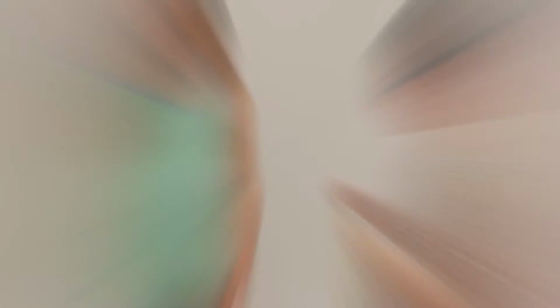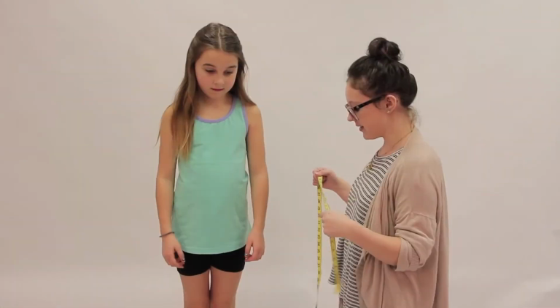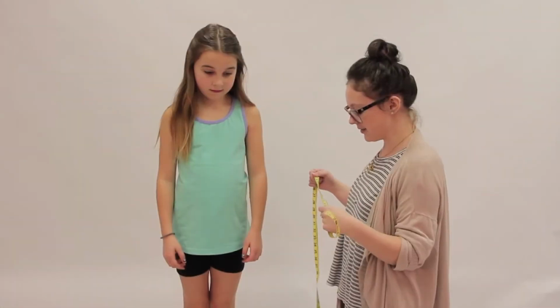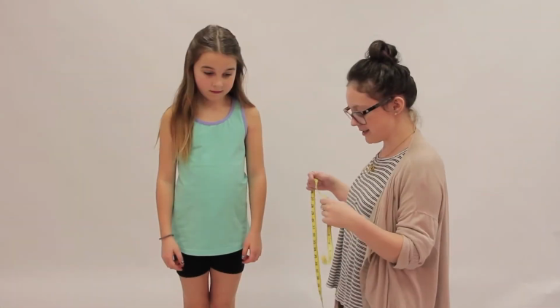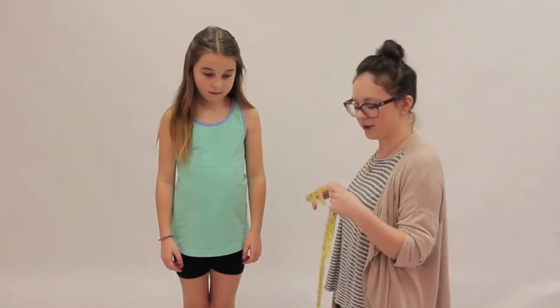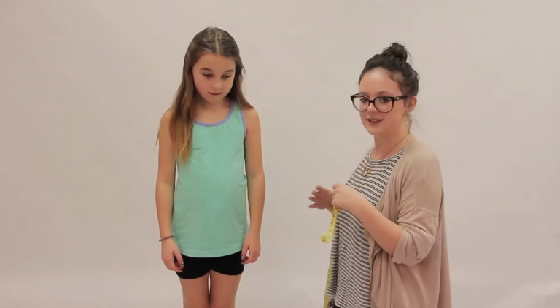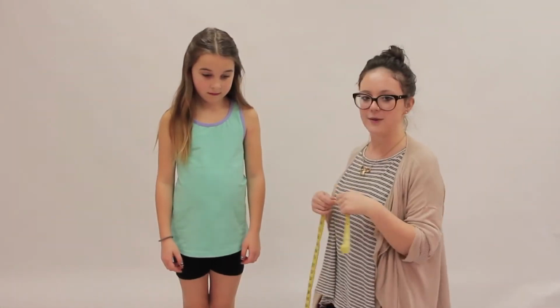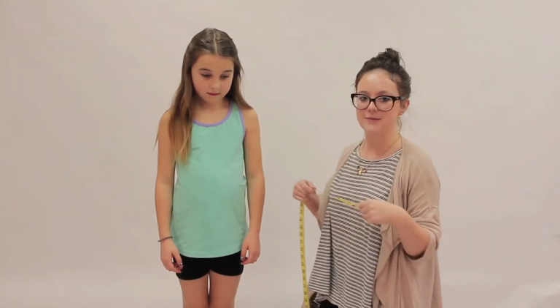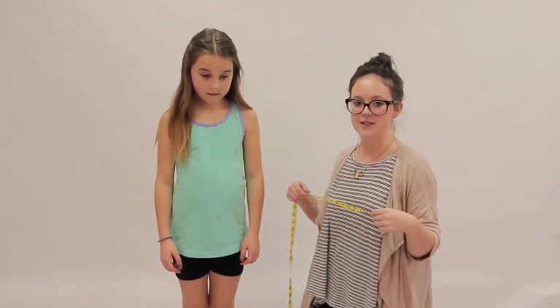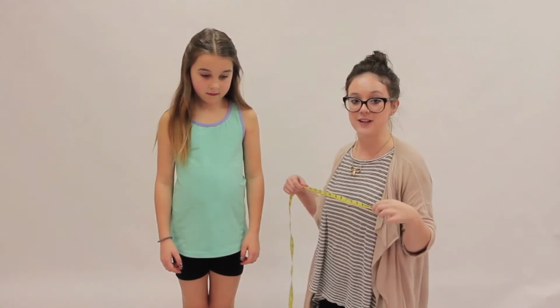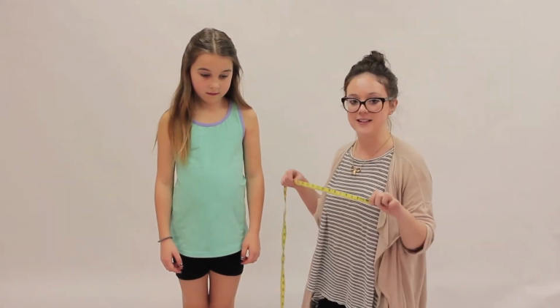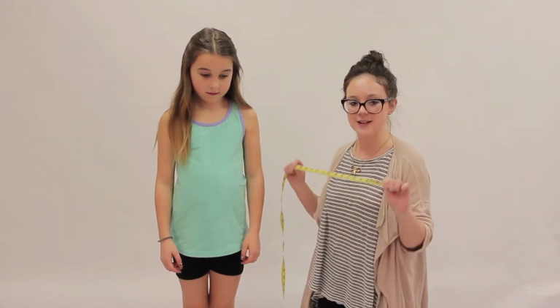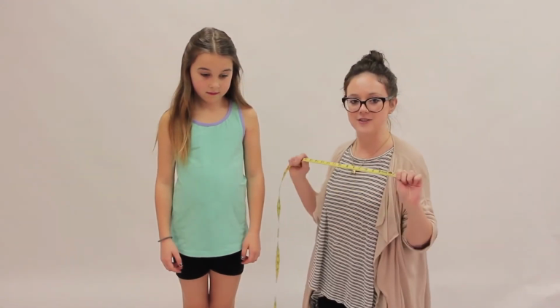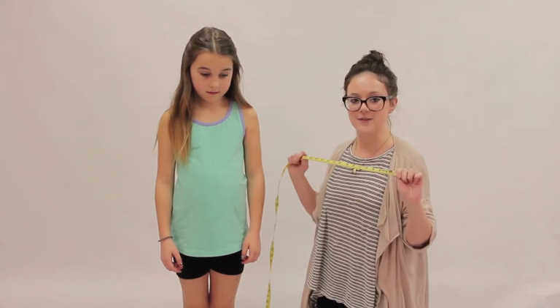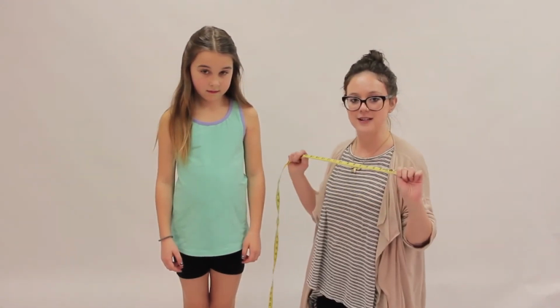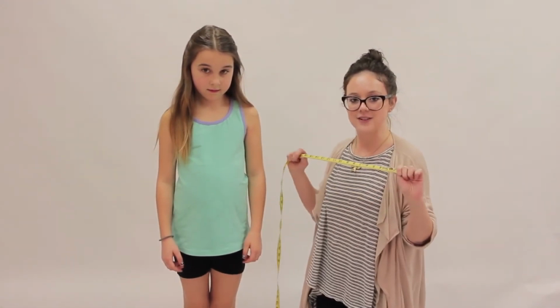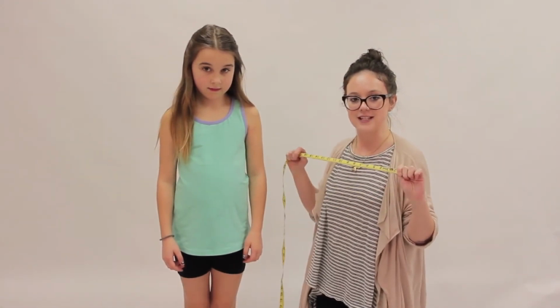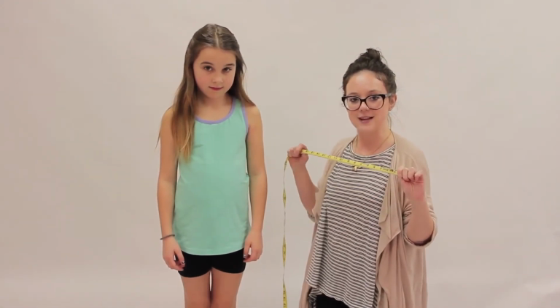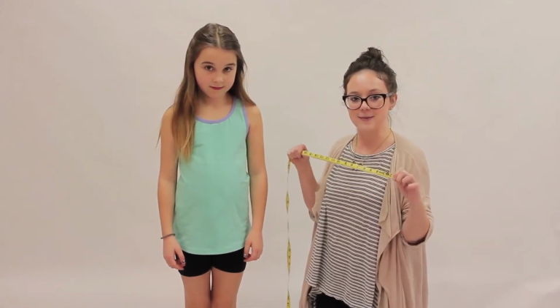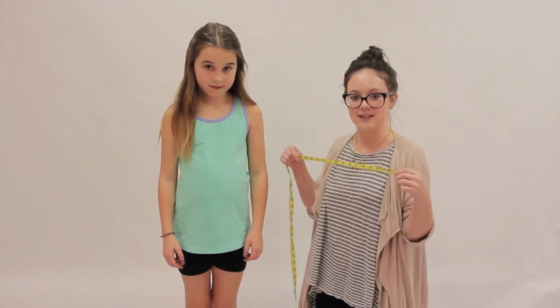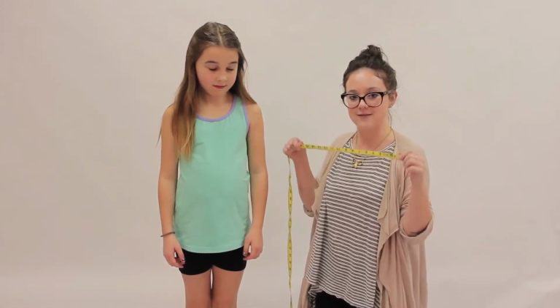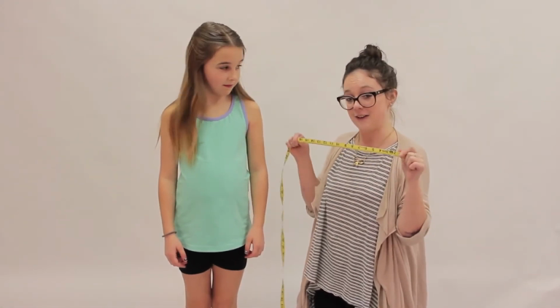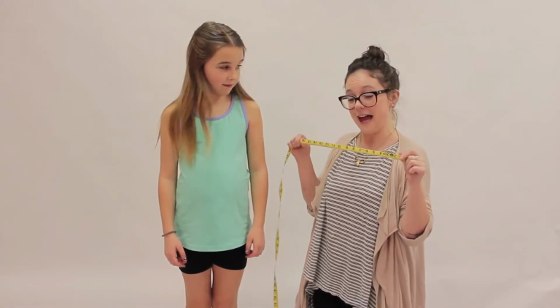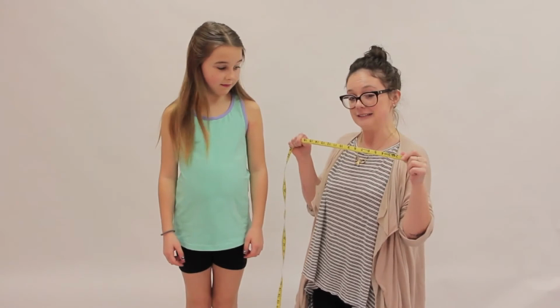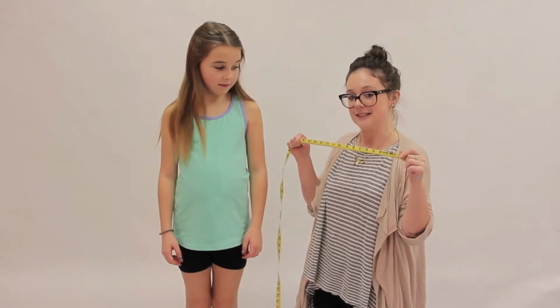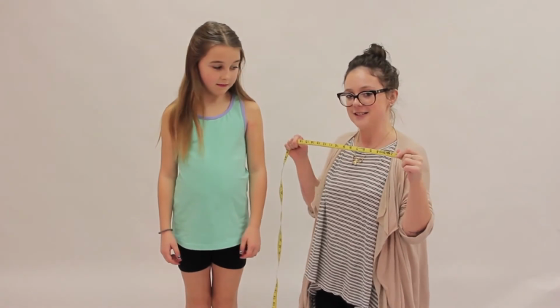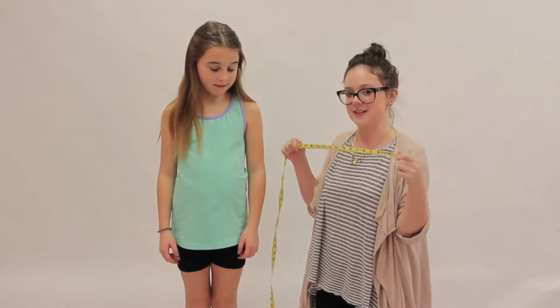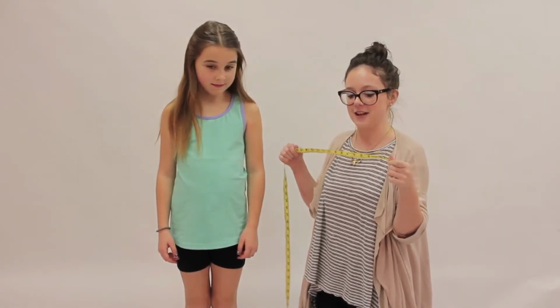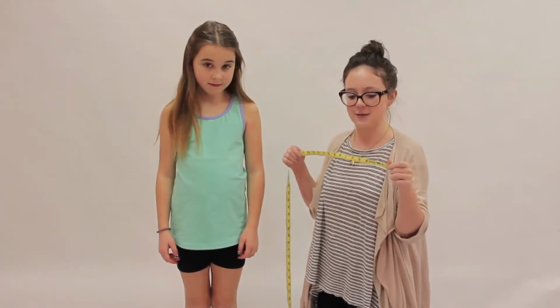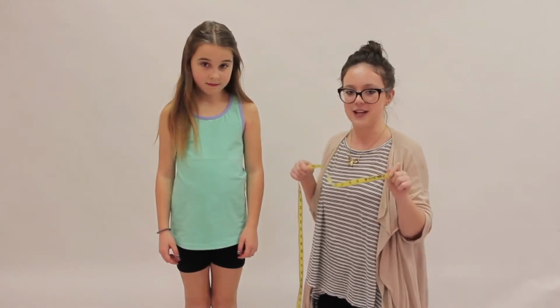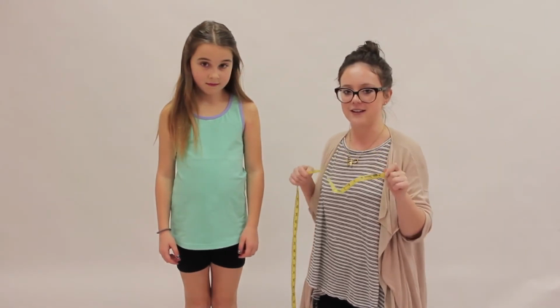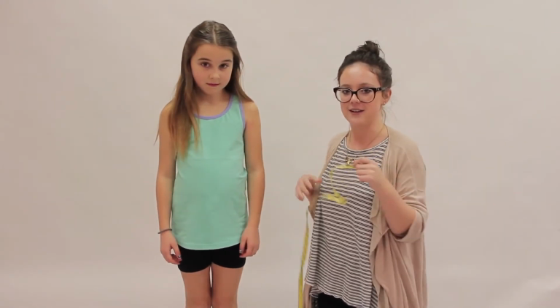It's important when measuring to make sure your measuring tape is flat so that you get the most accurate measurement.